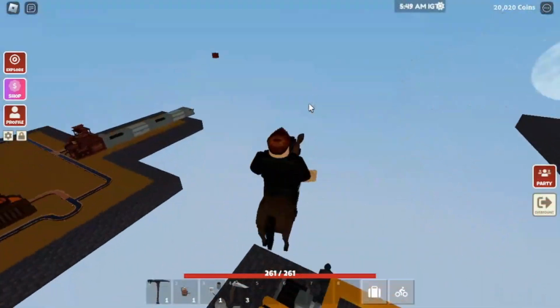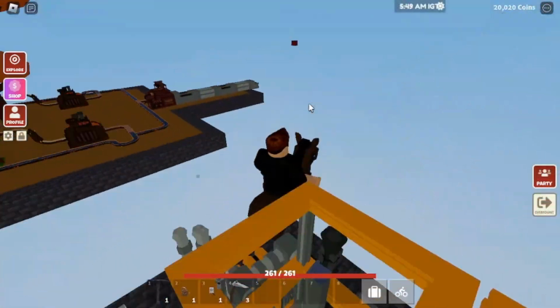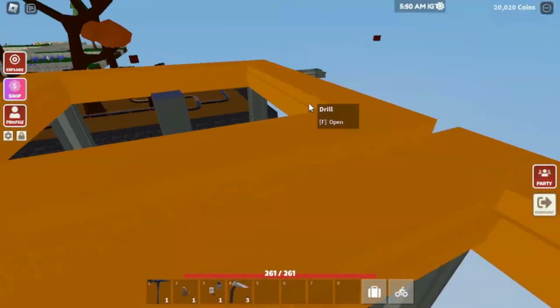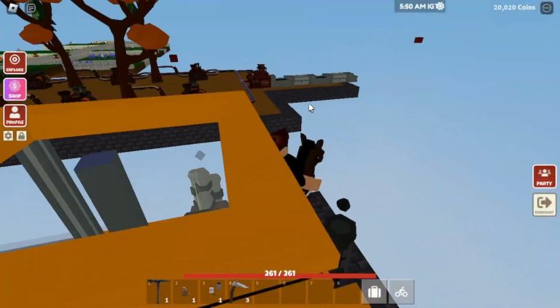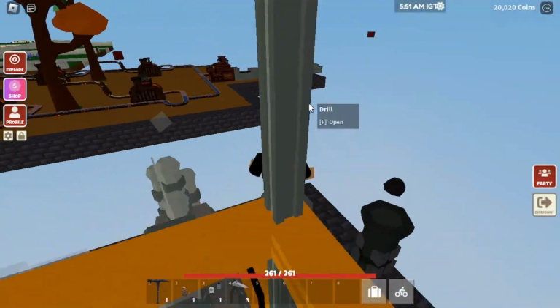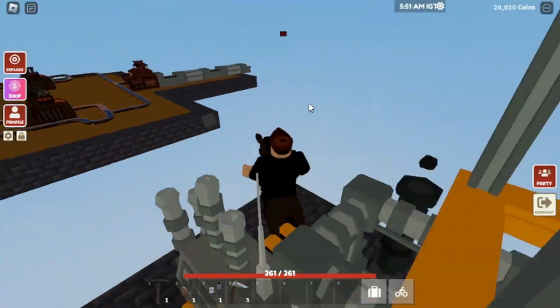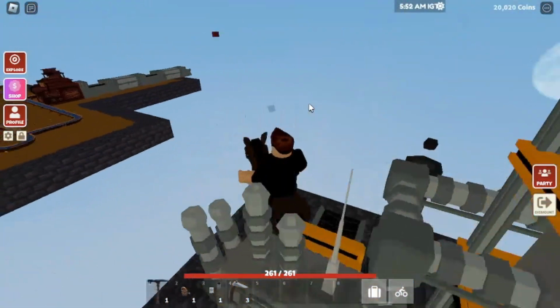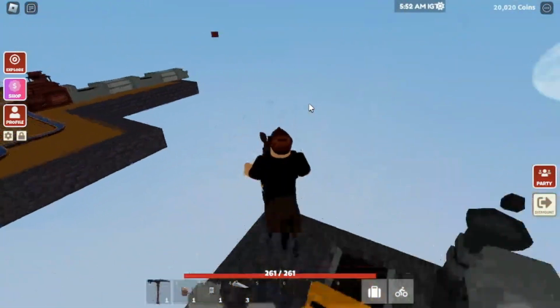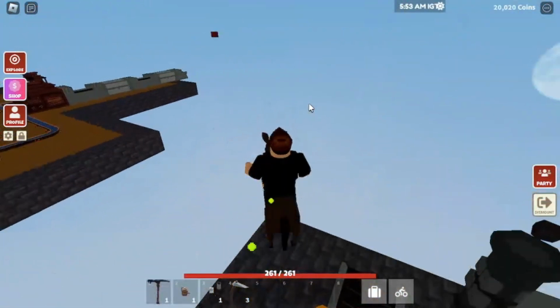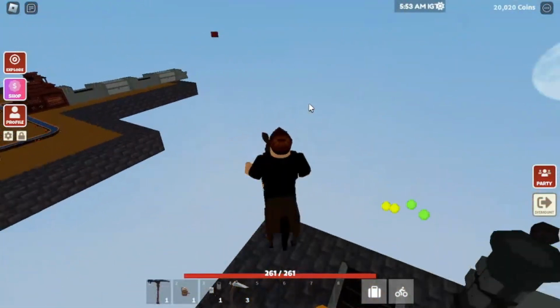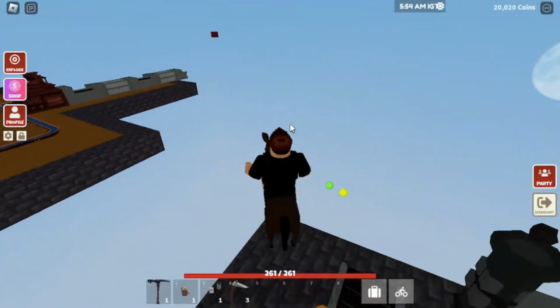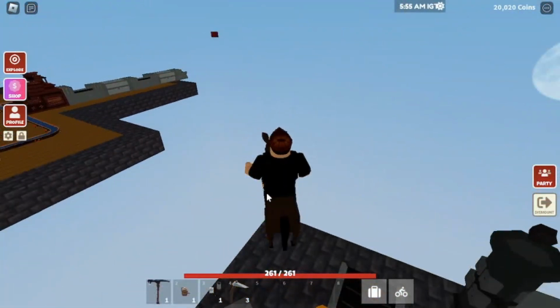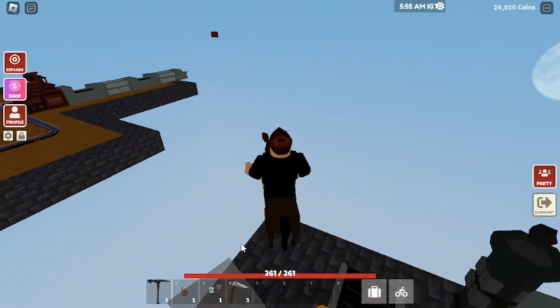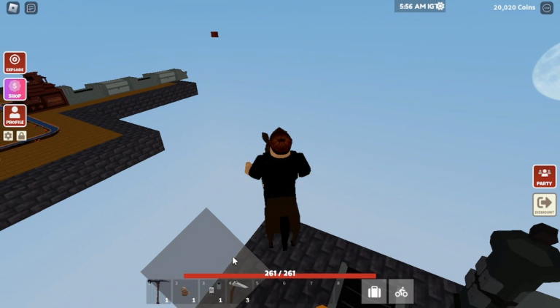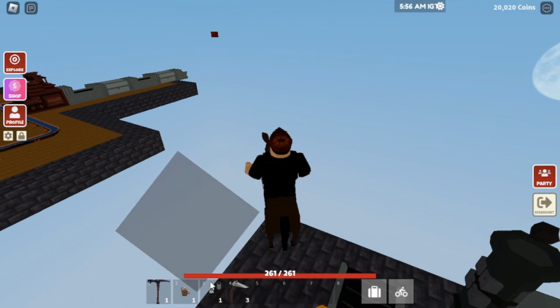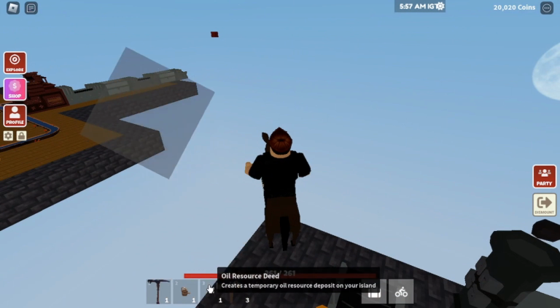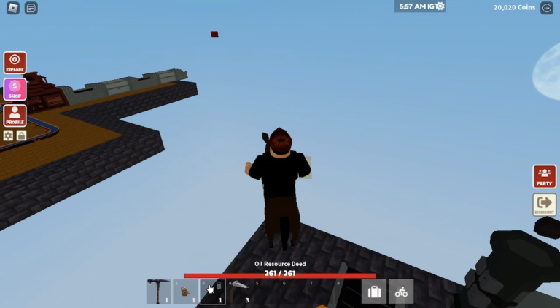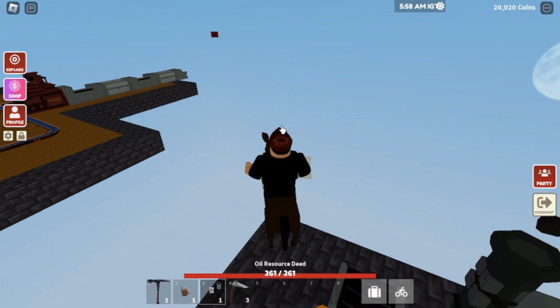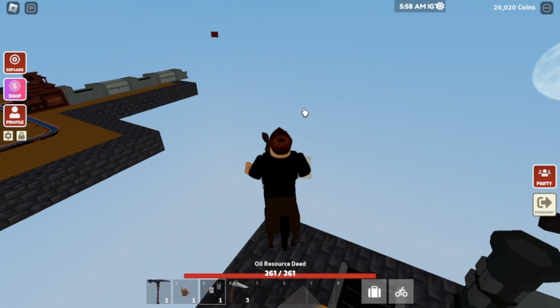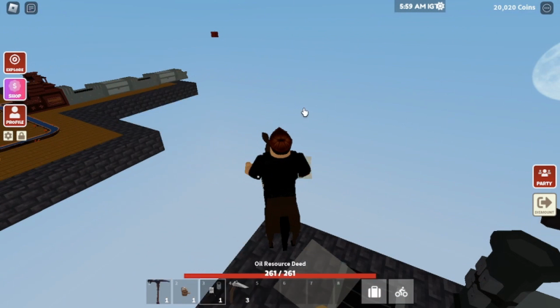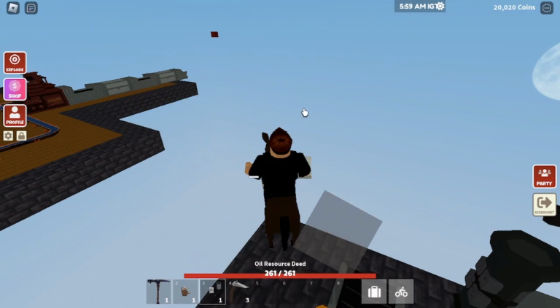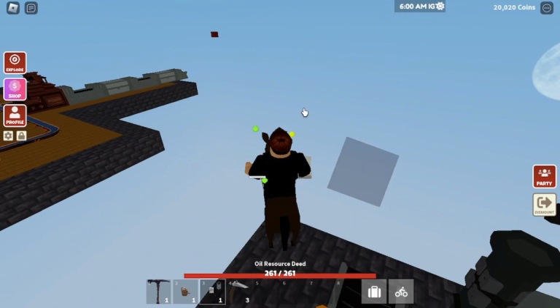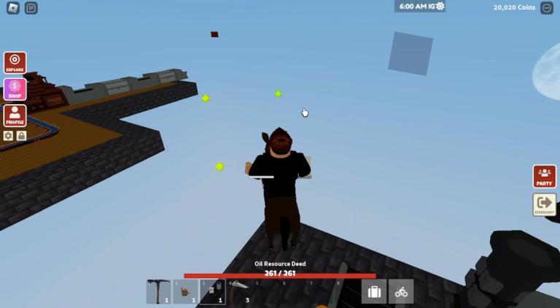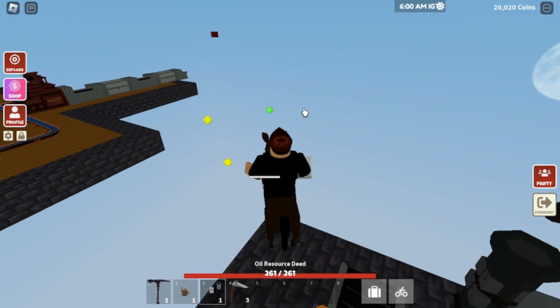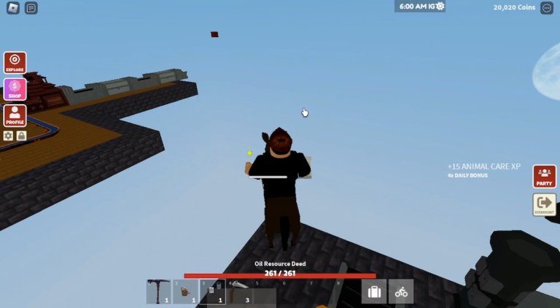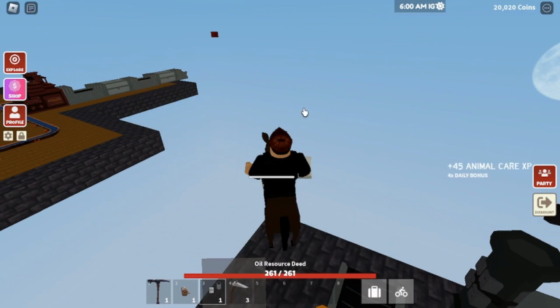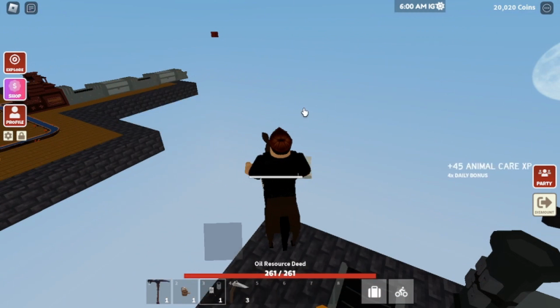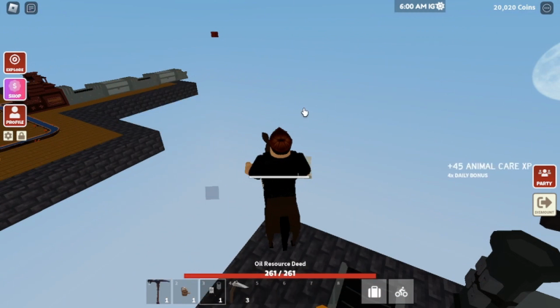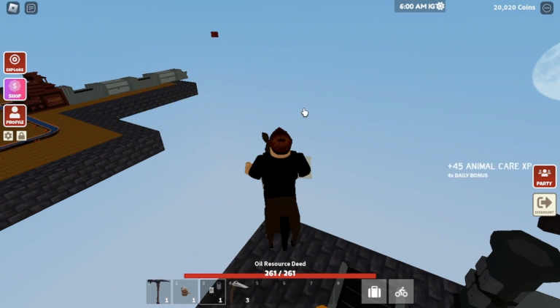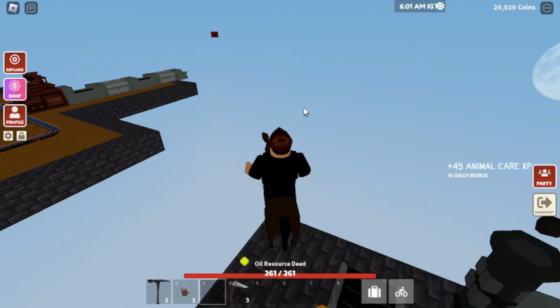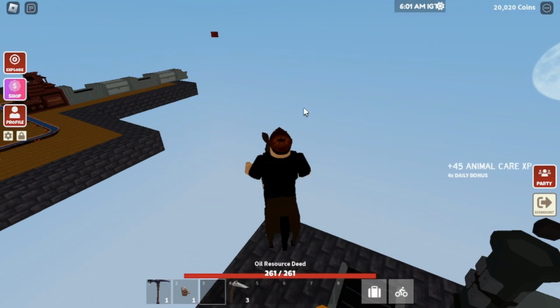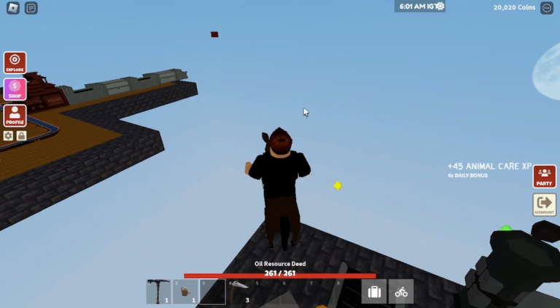To spawn the oil resource island, you will need to equip the deed and hold down left-click on your mouse.